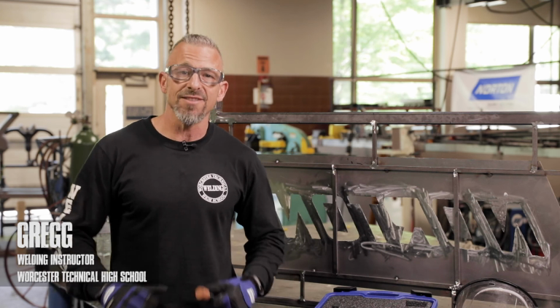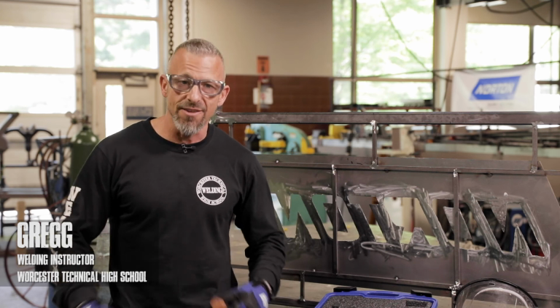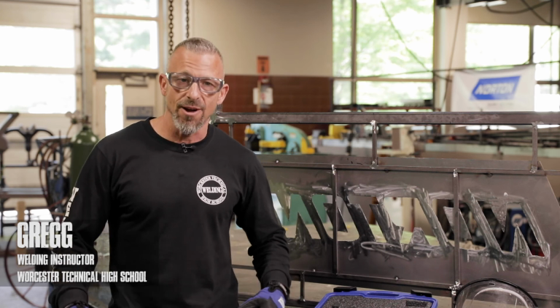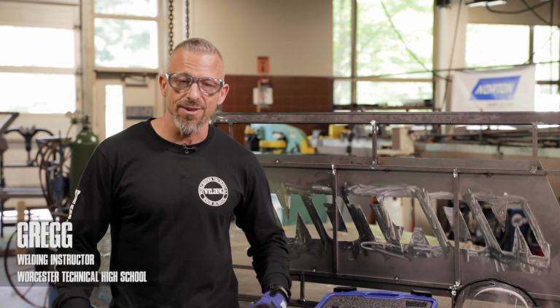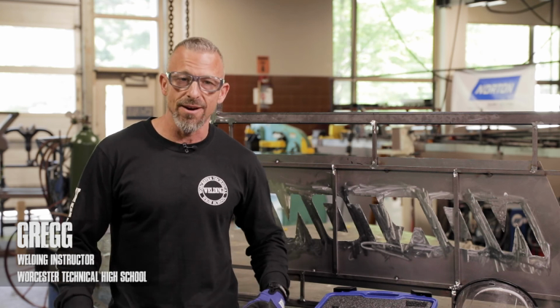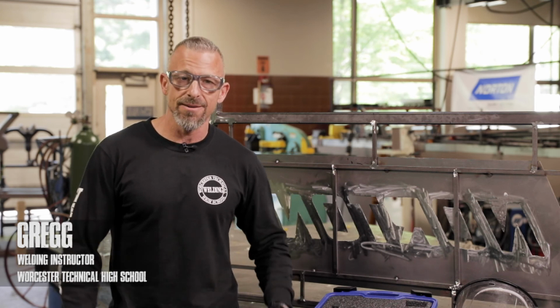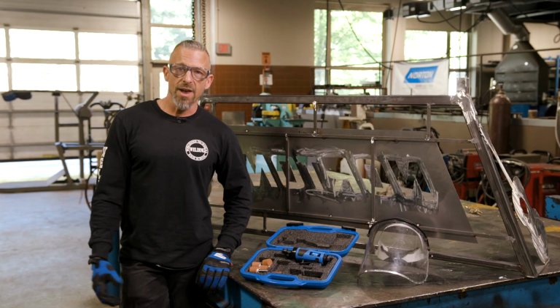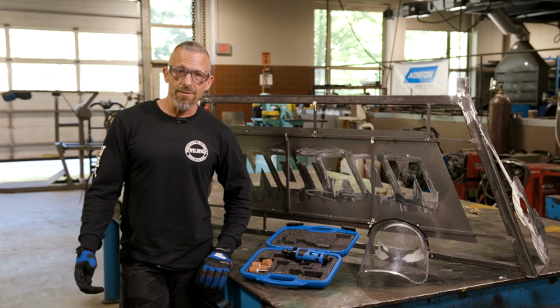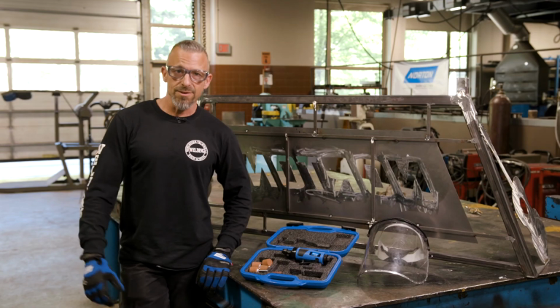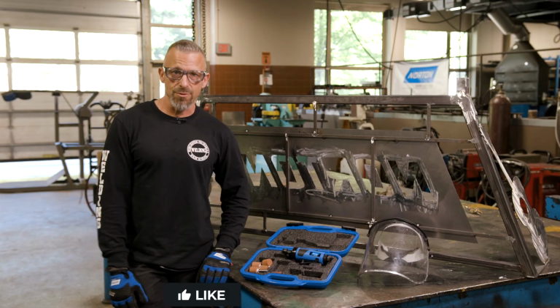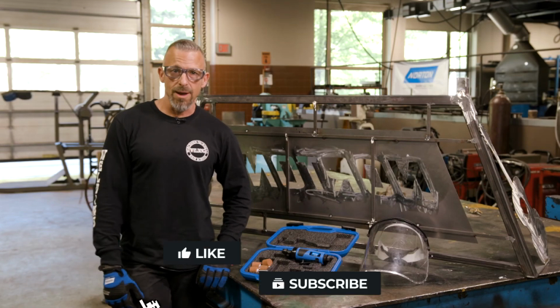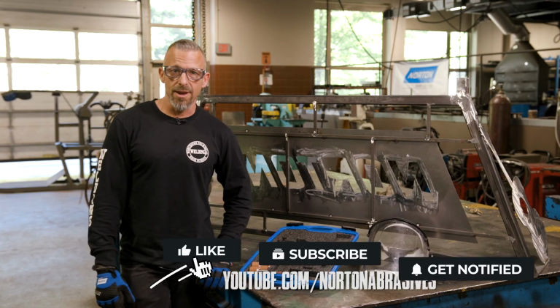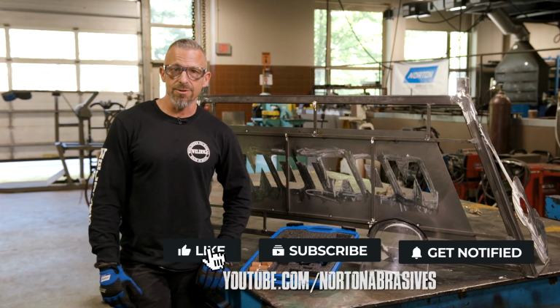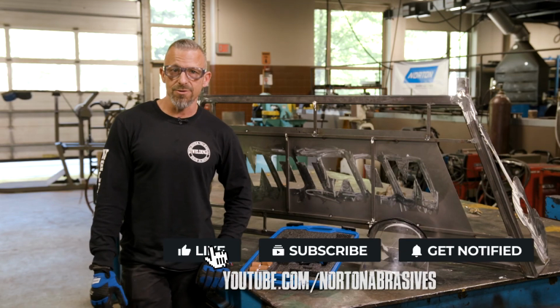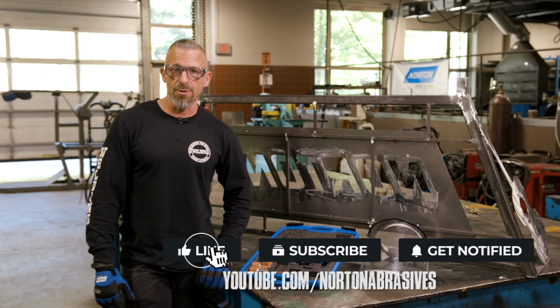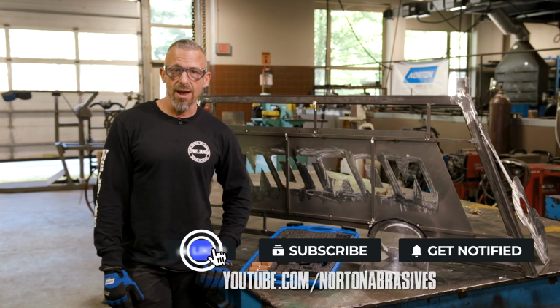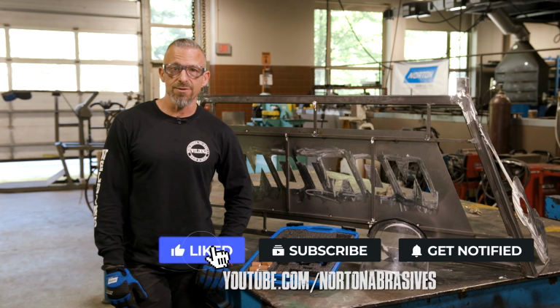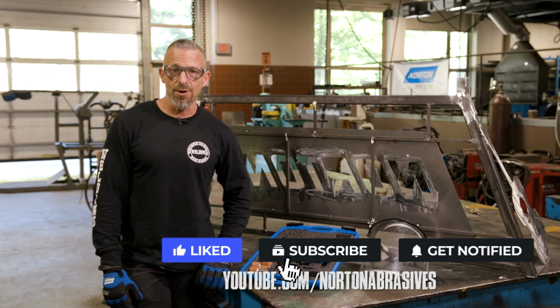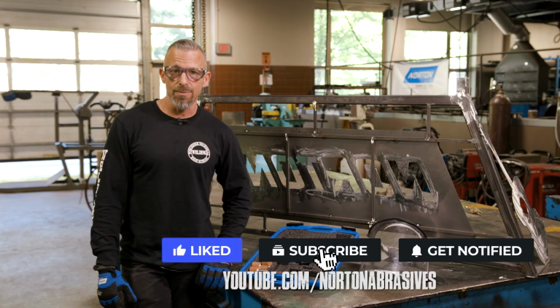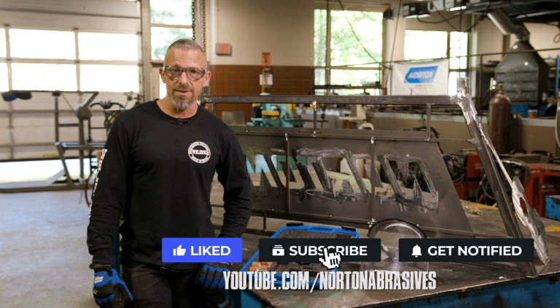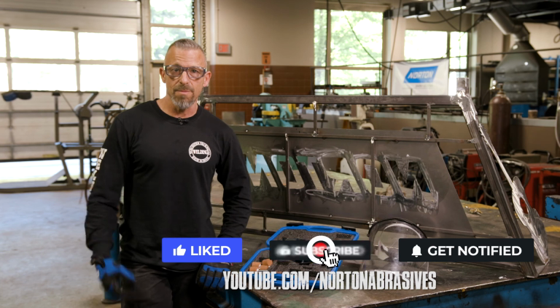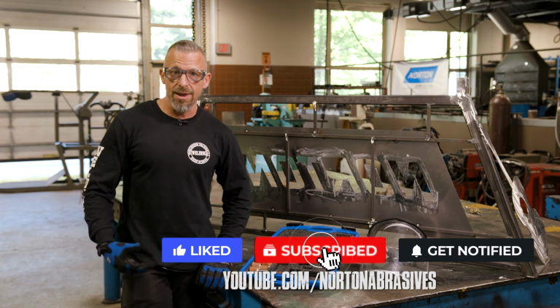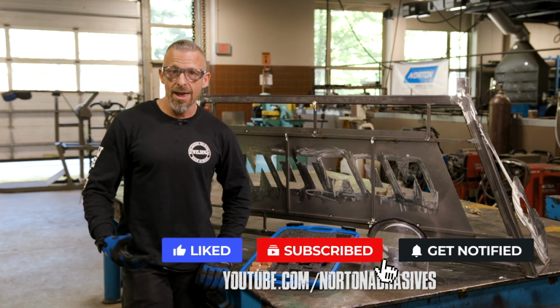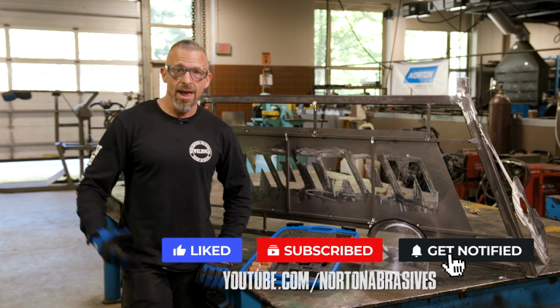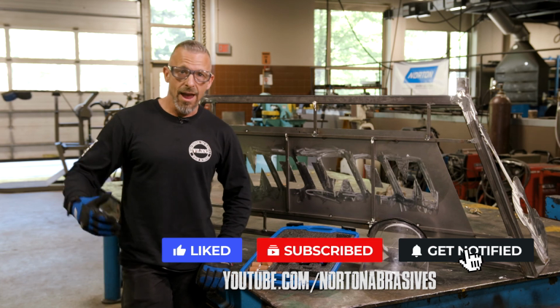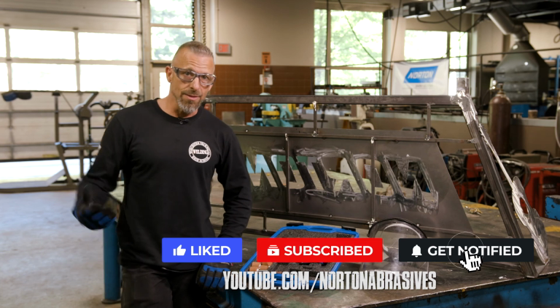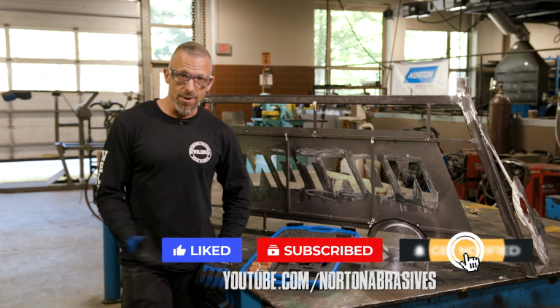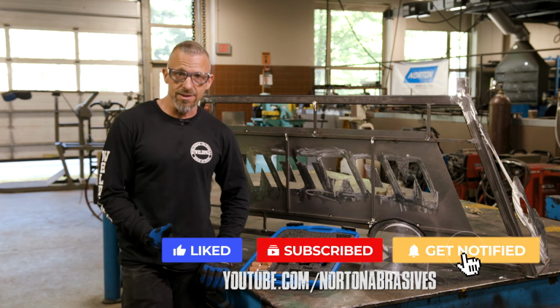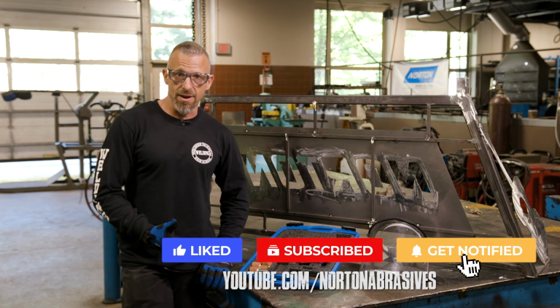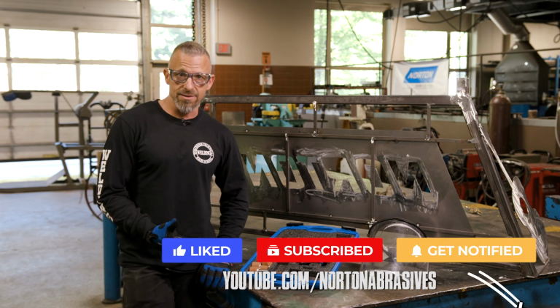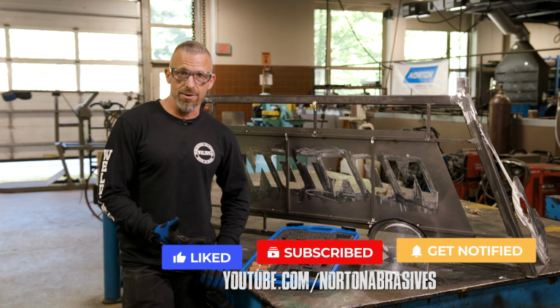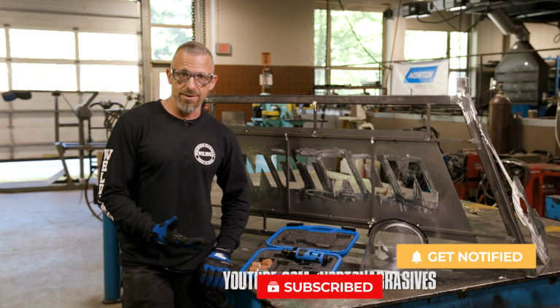I know safety isn't the most fun, but it's the most important — so please stay safe out there. If you haven't subscribed yet, do so now so you don't miss me and the rest of our series.